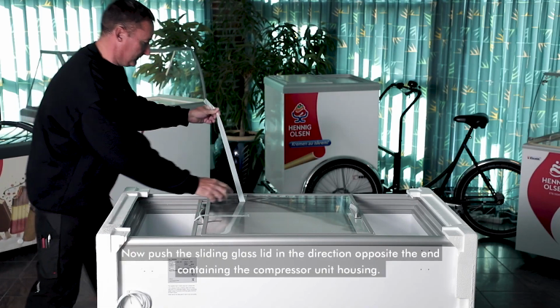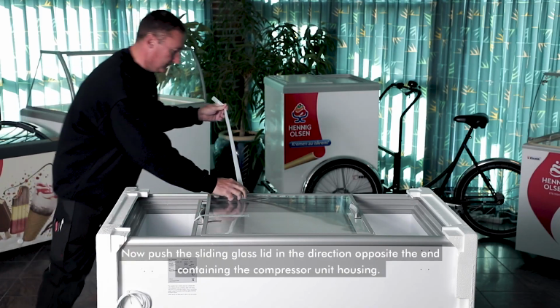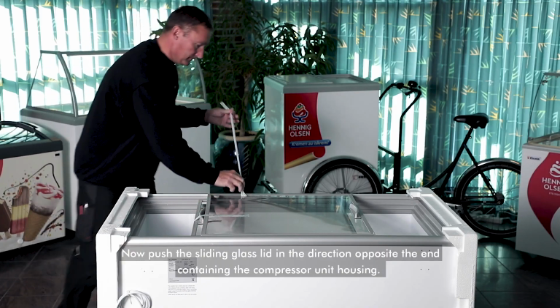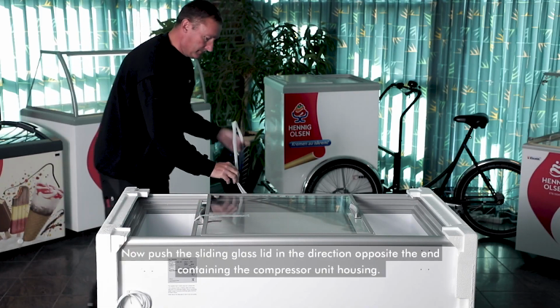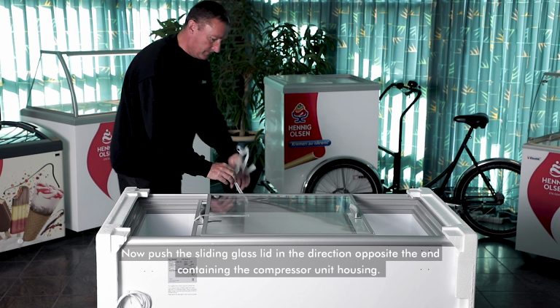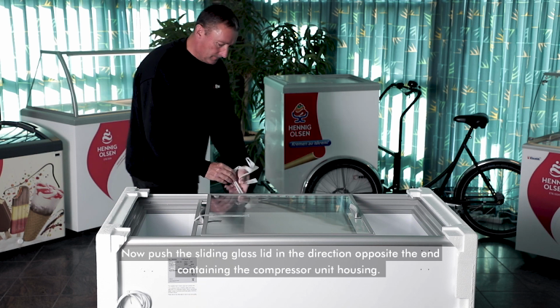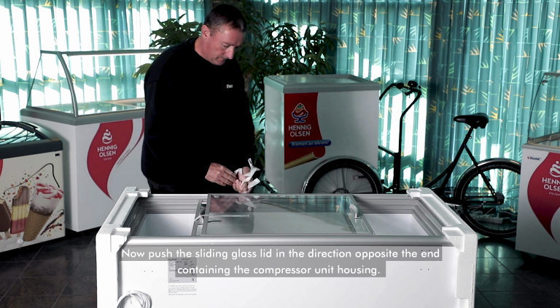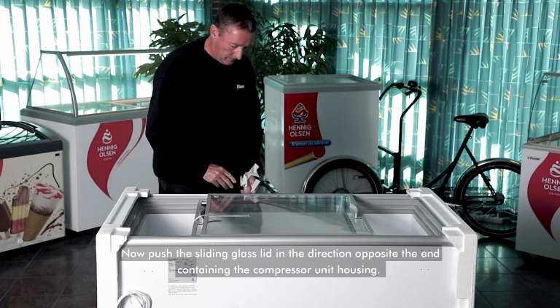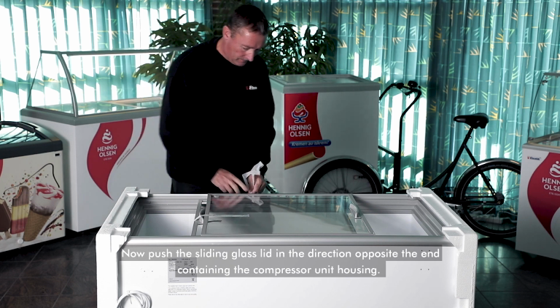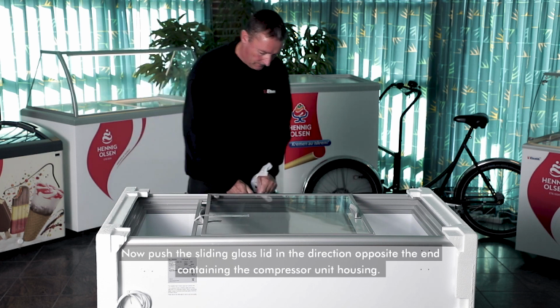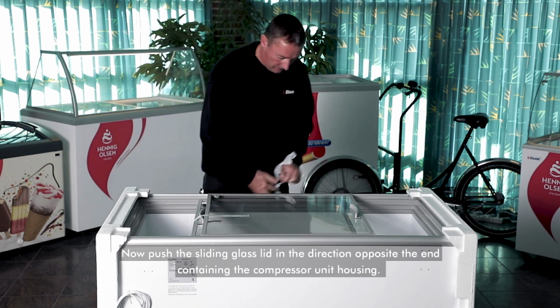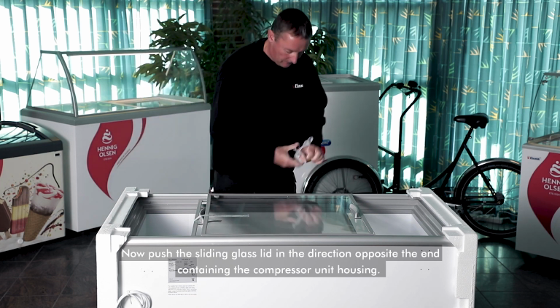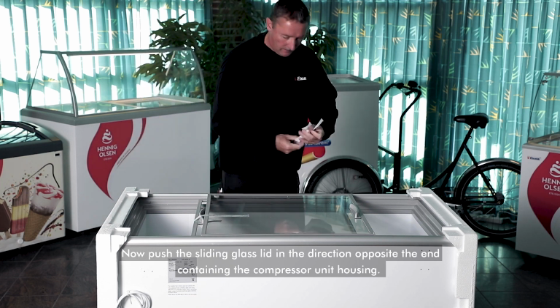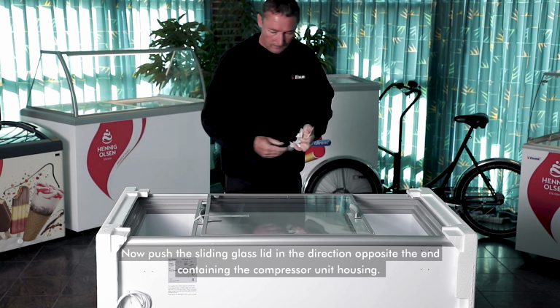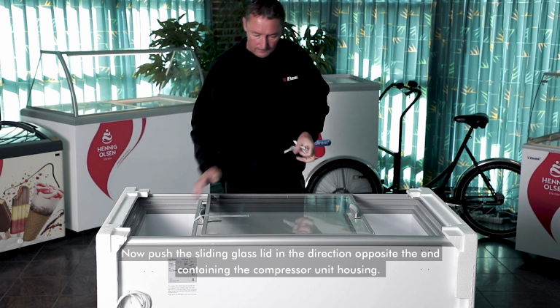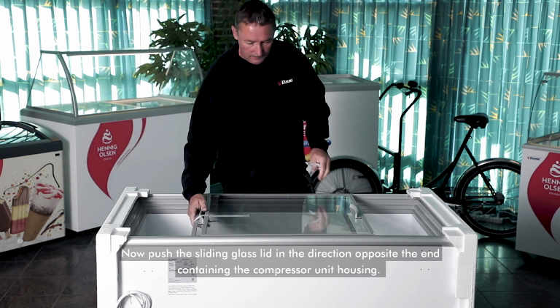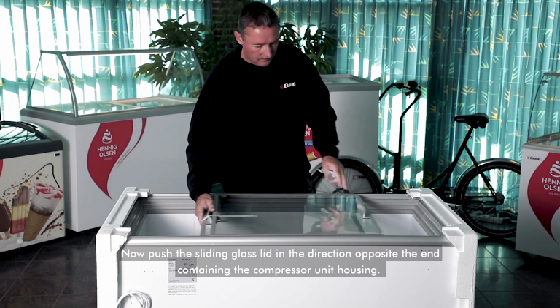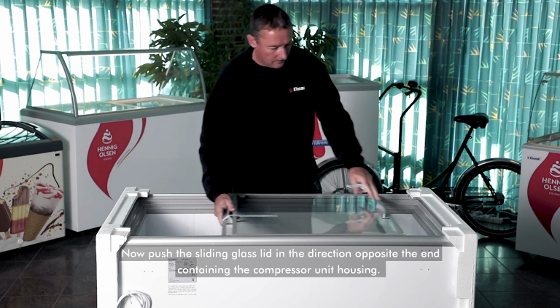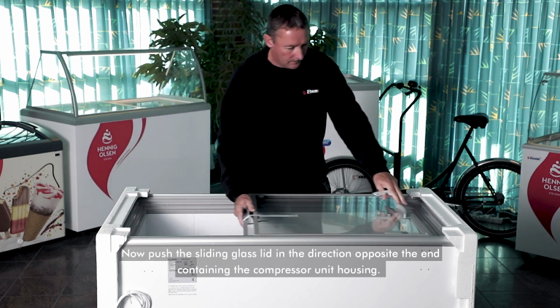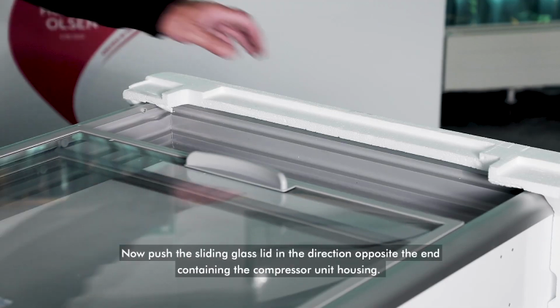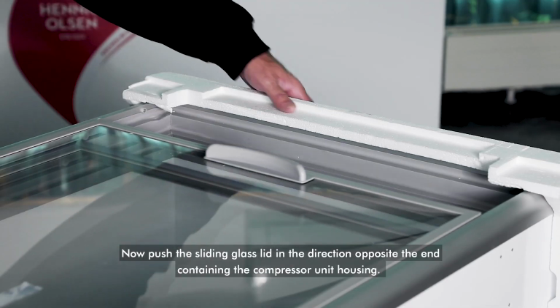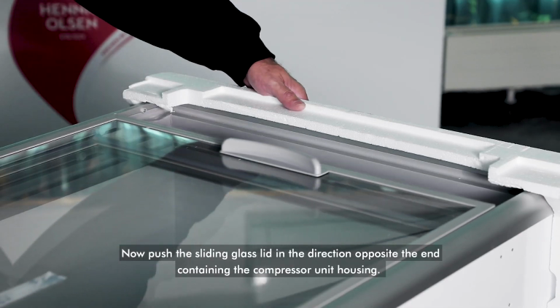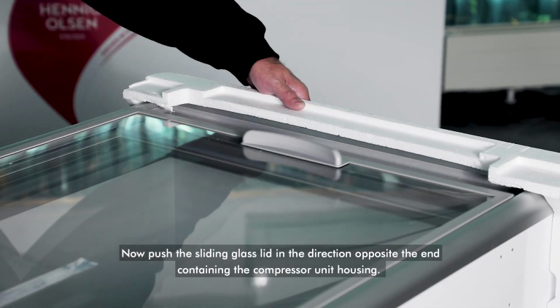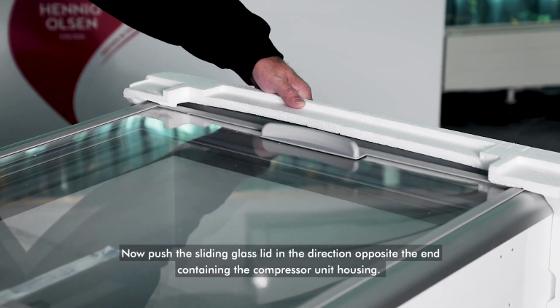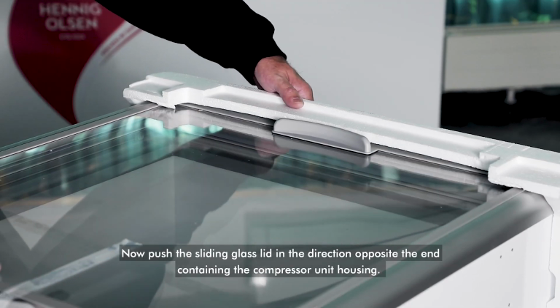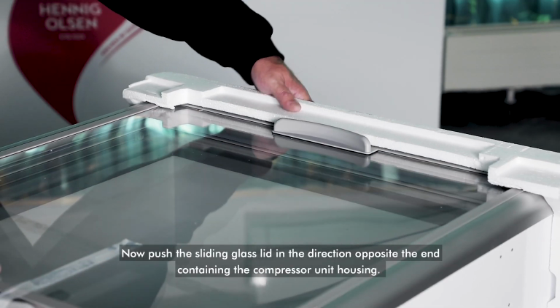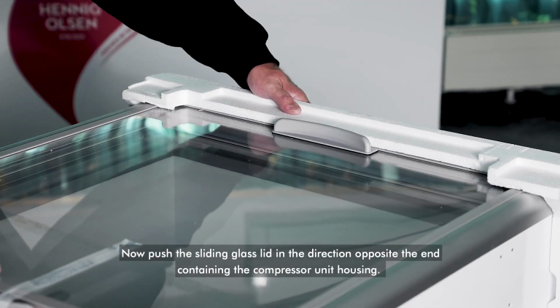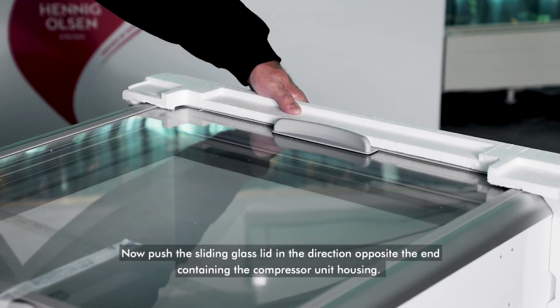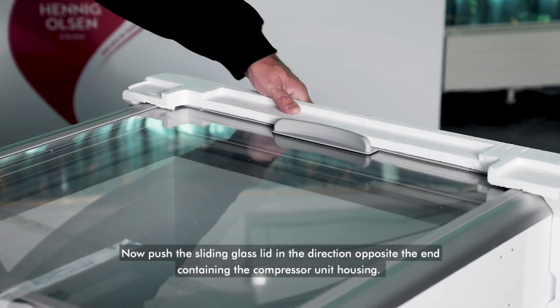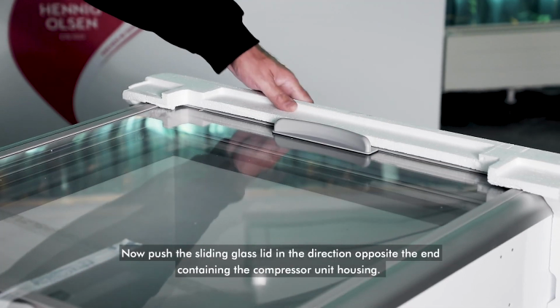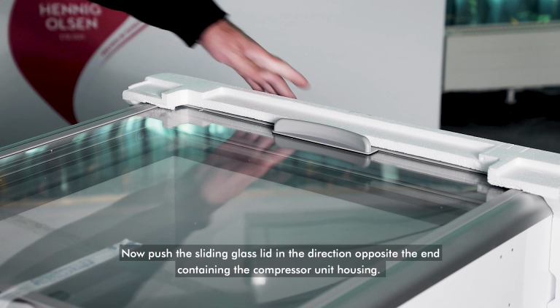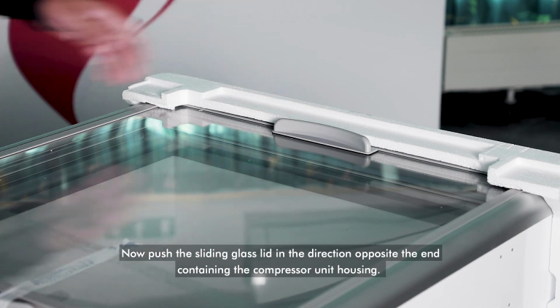Now push the sliding glass lid in the direction opposite the end containing the compressor unit housing.